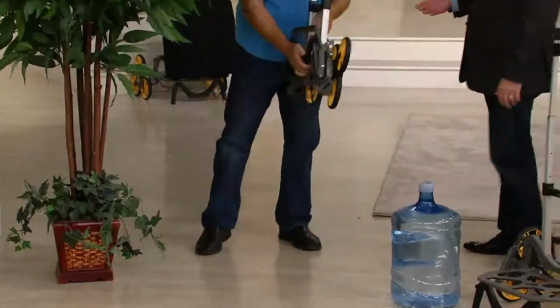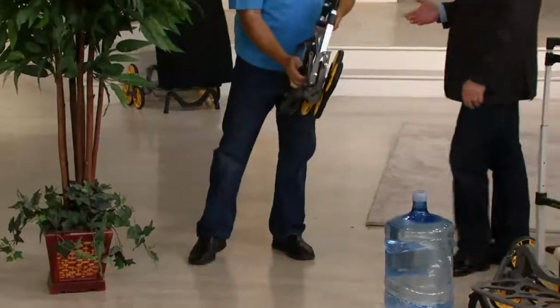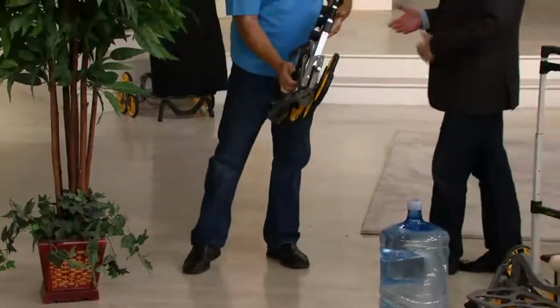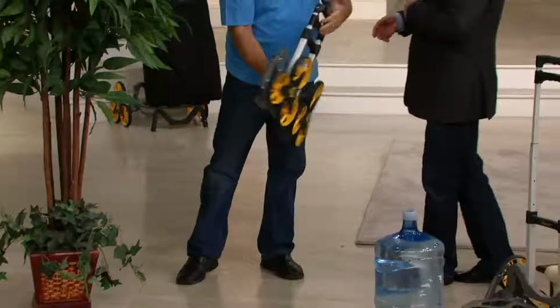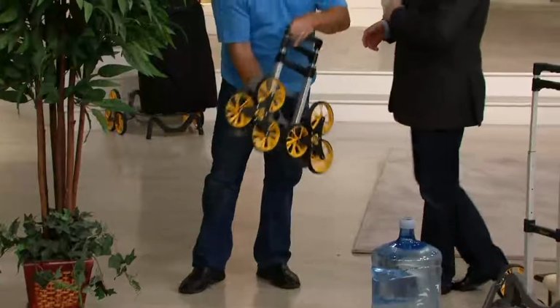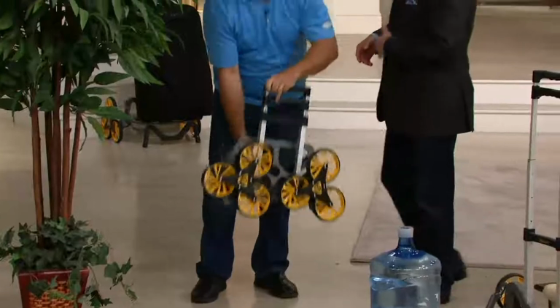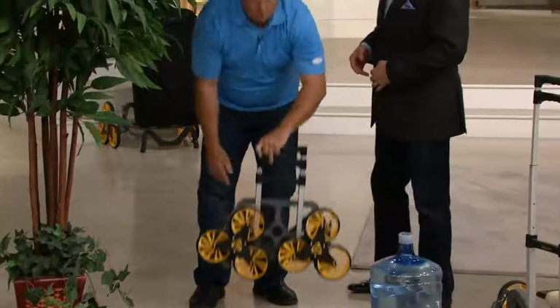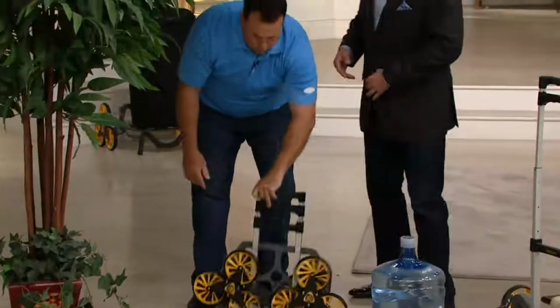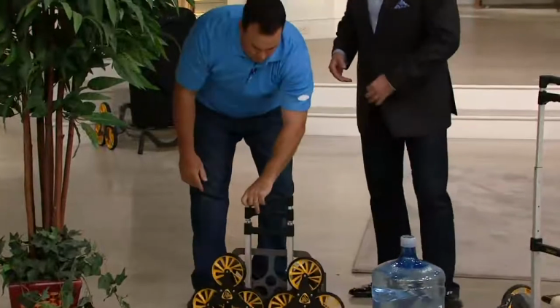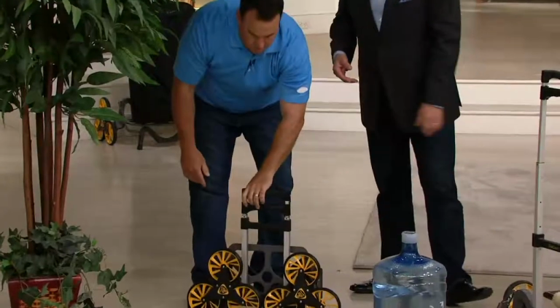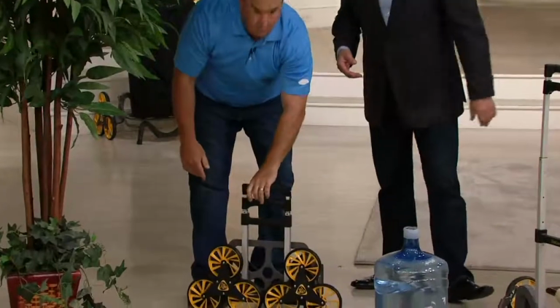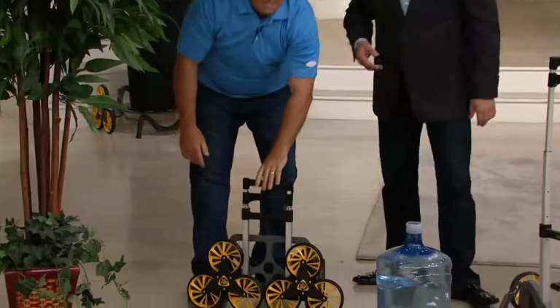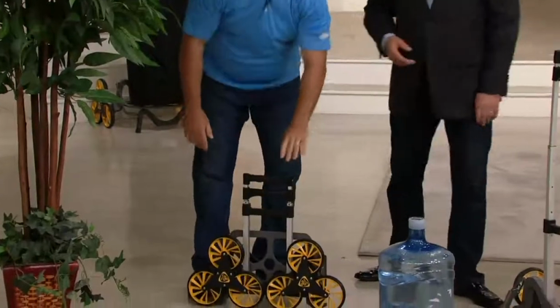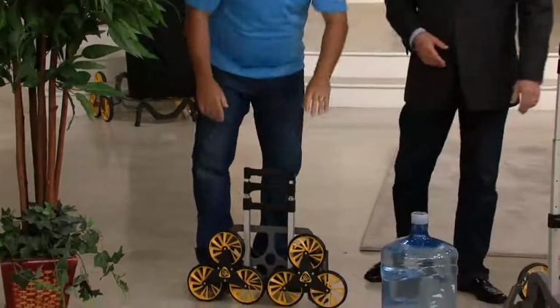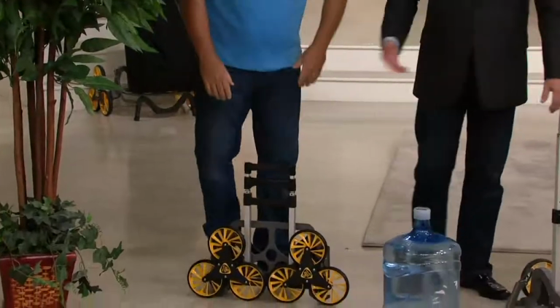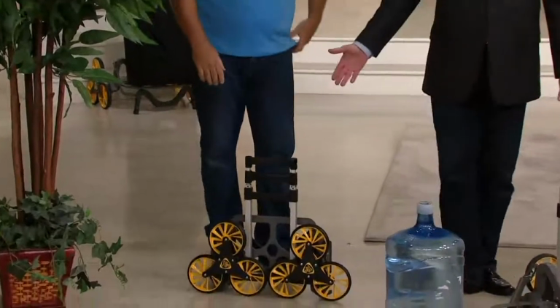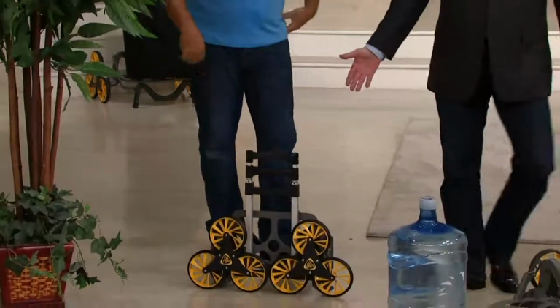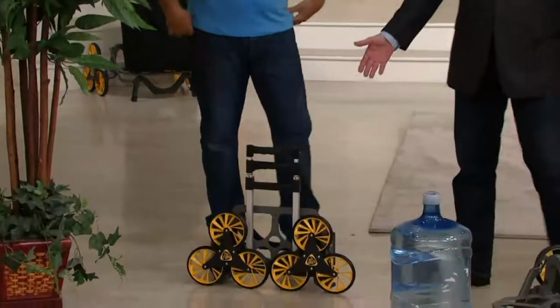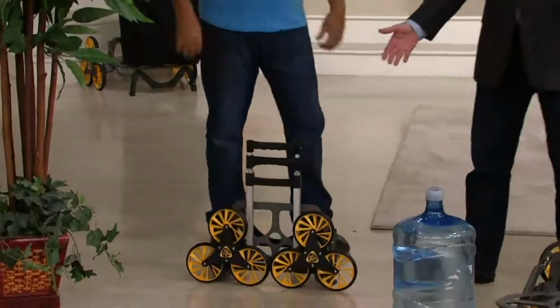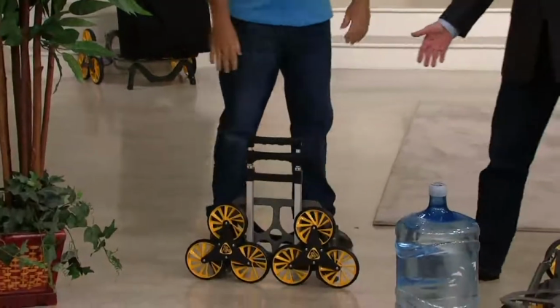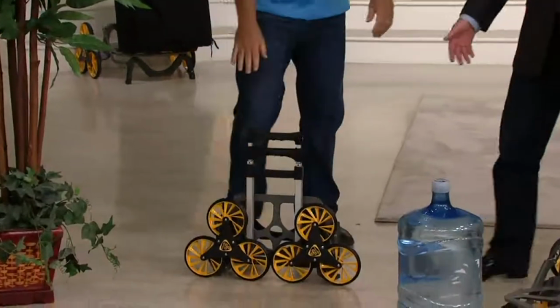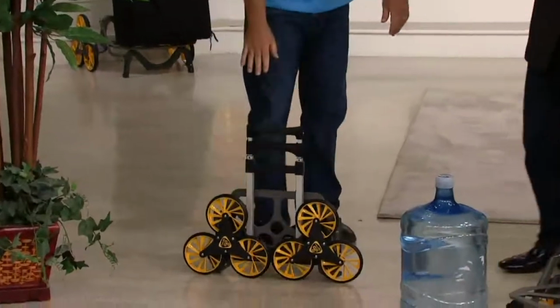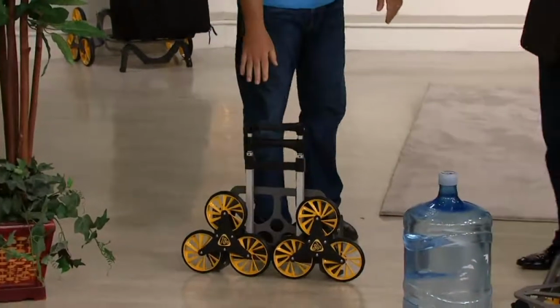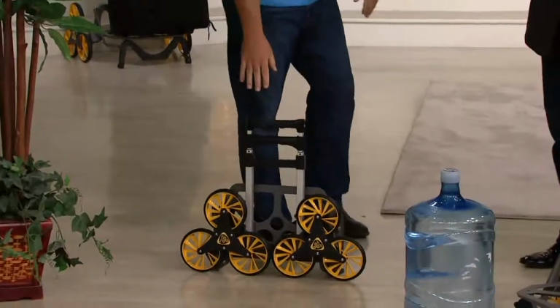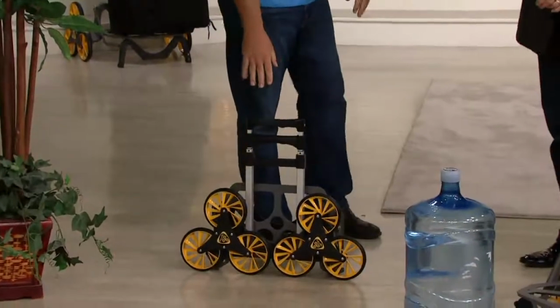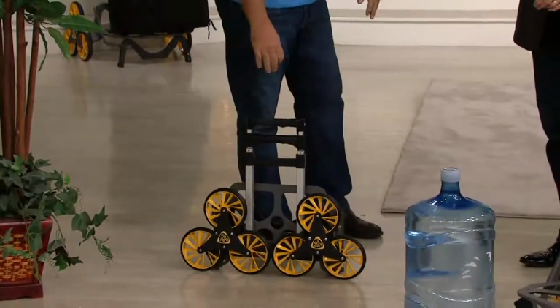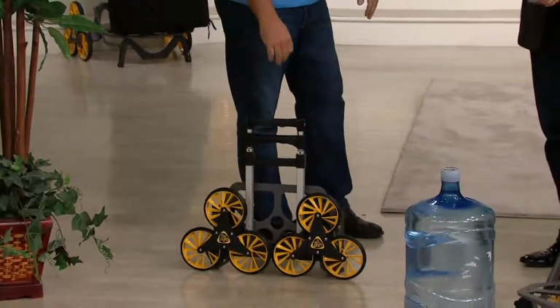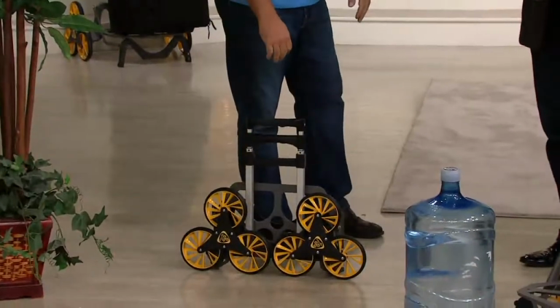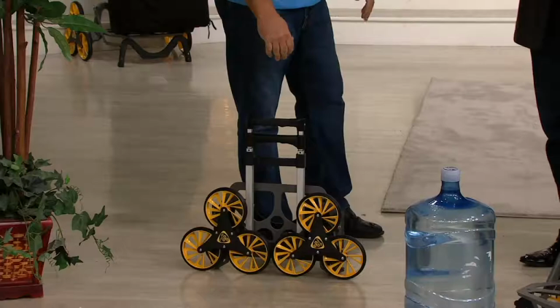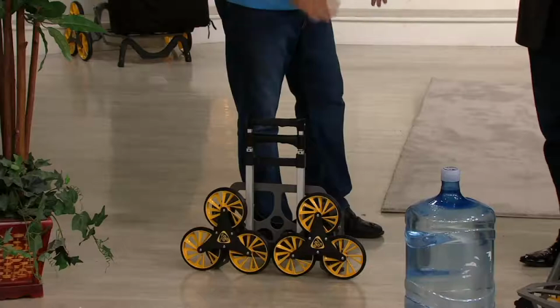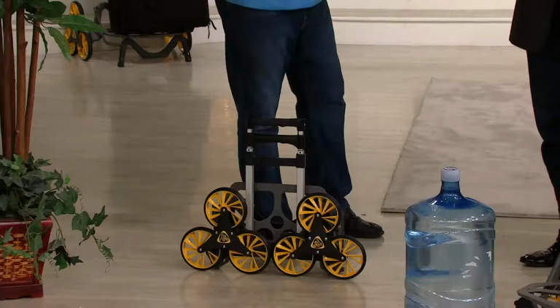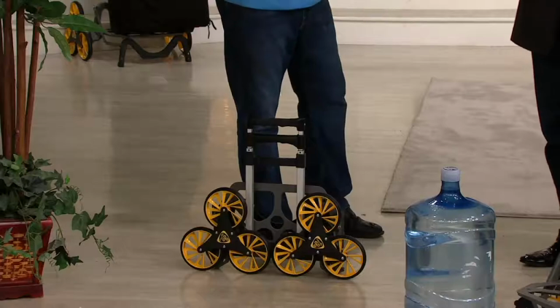That's the beauty of the Up Cart — so simple, so lightweight, so easy. And it adjusts to you. If you're a little taller, a little shorter, it fits you.